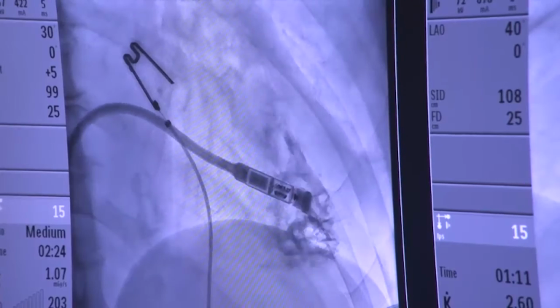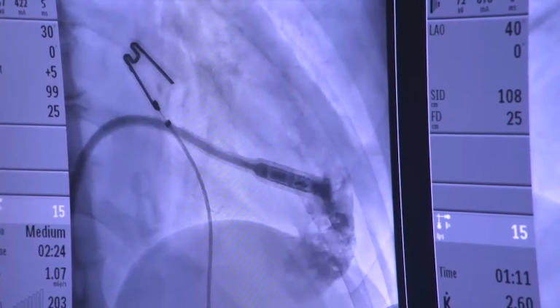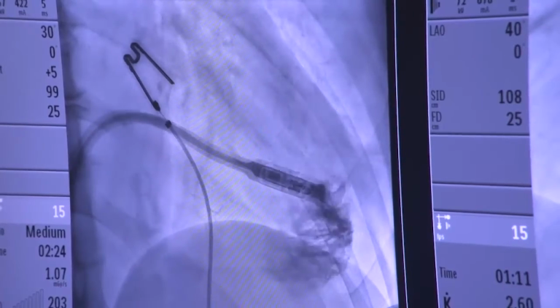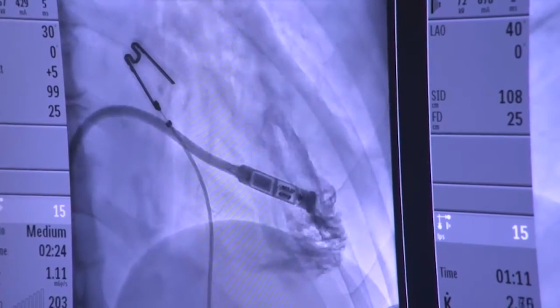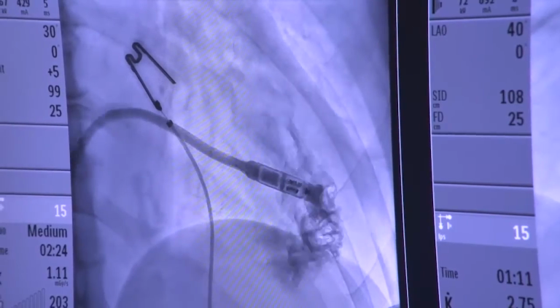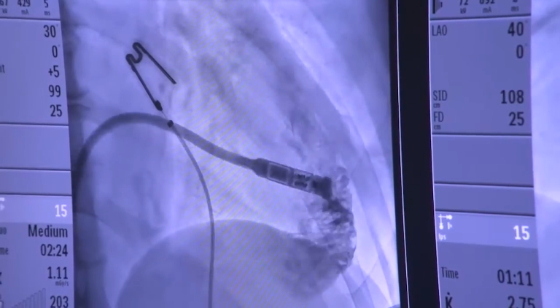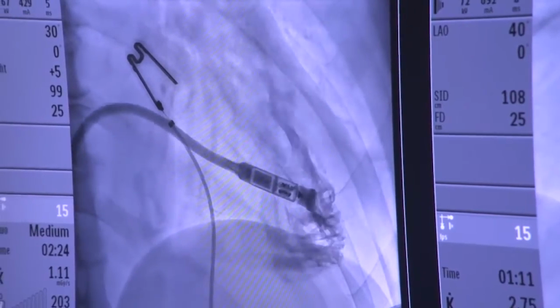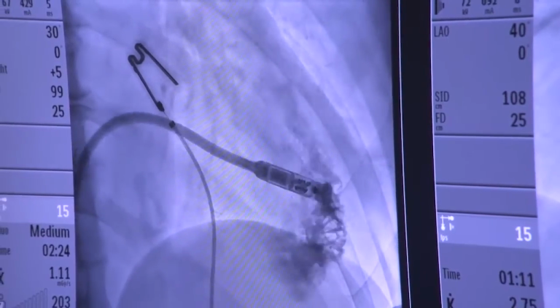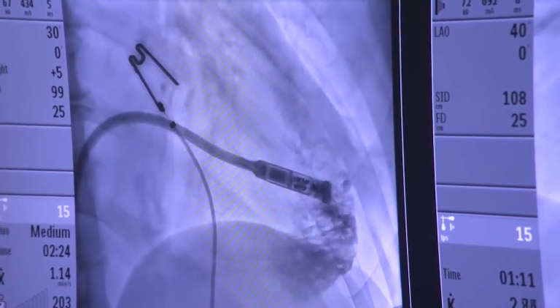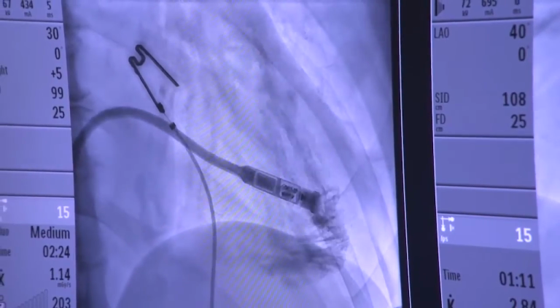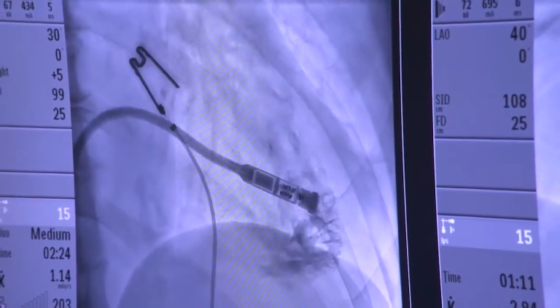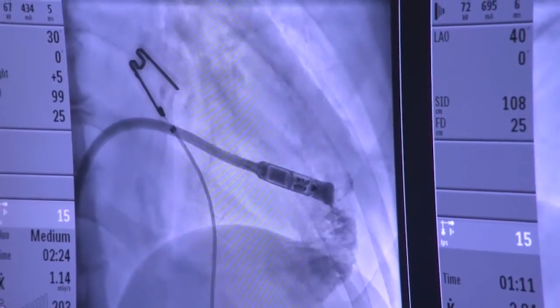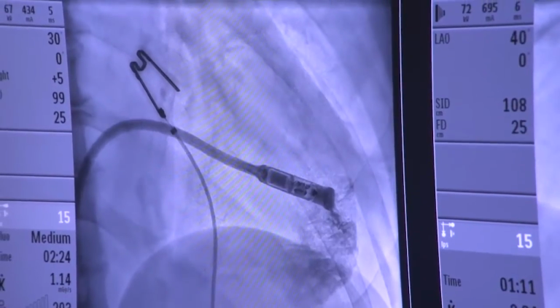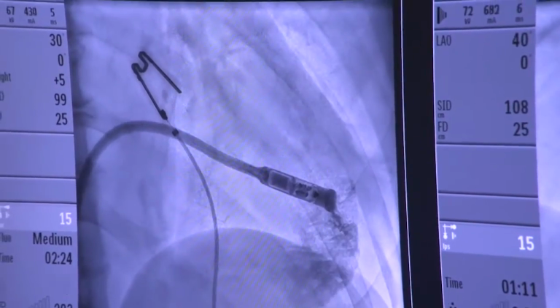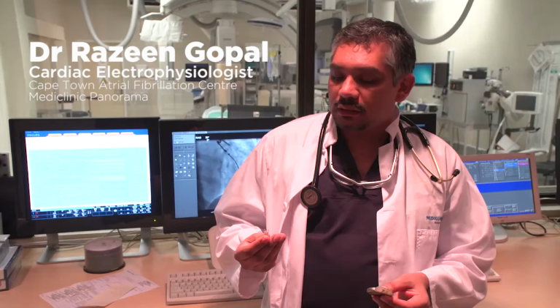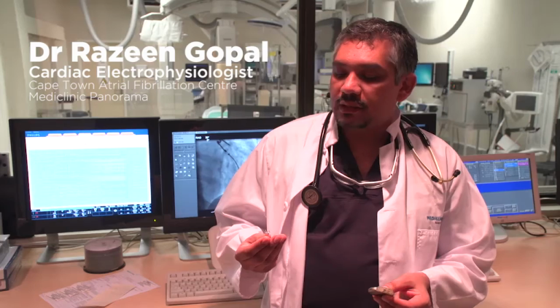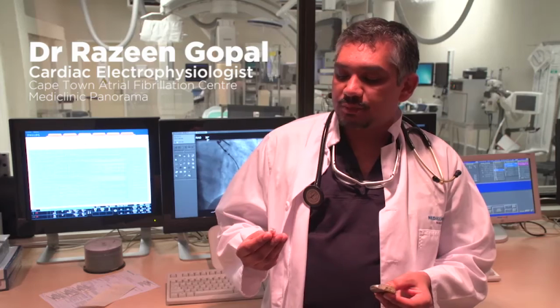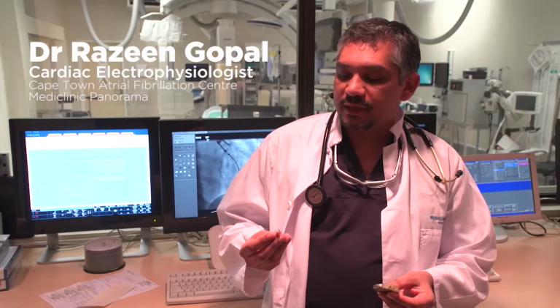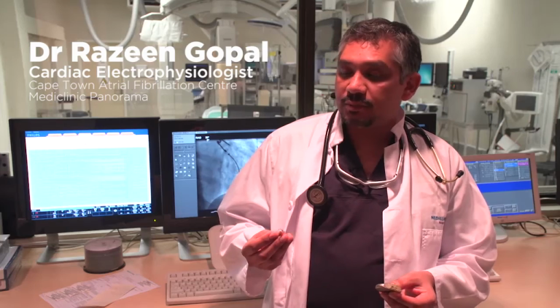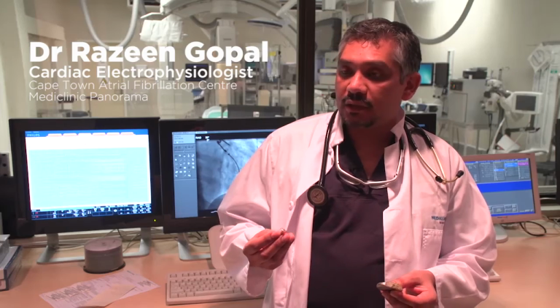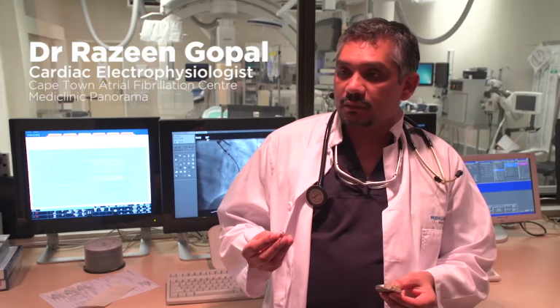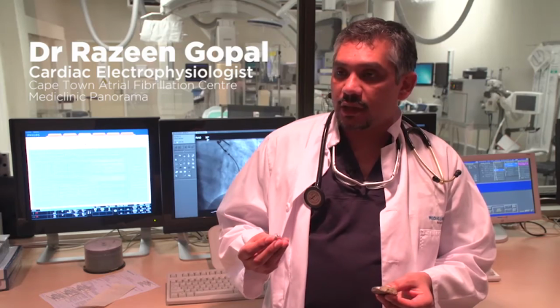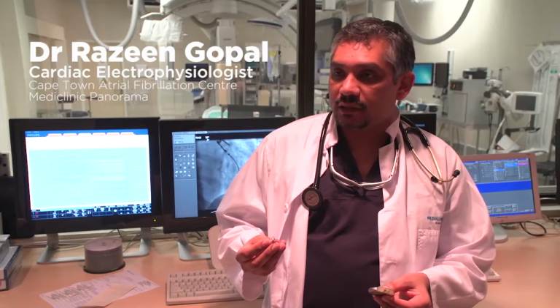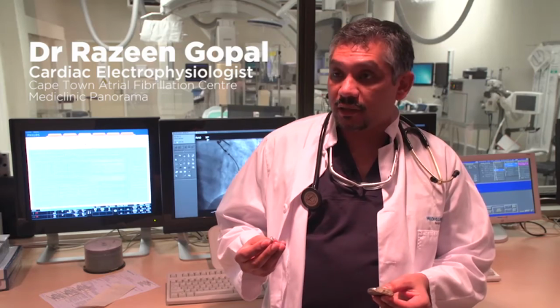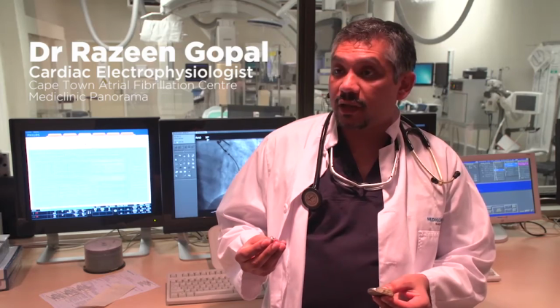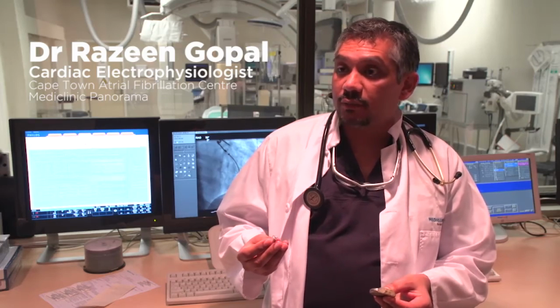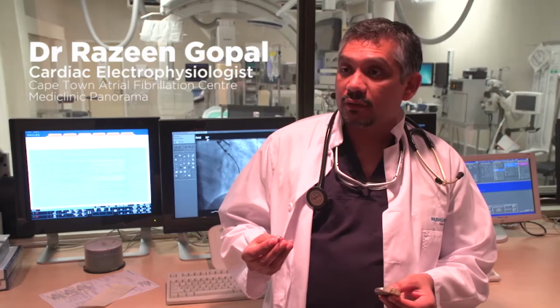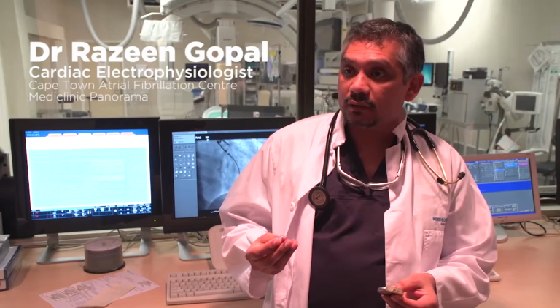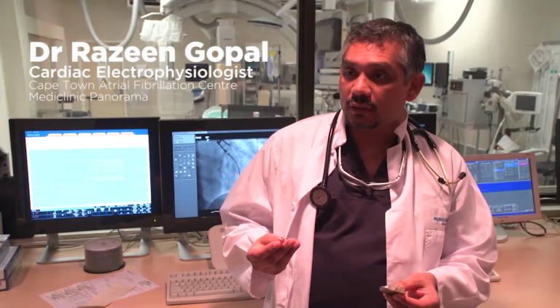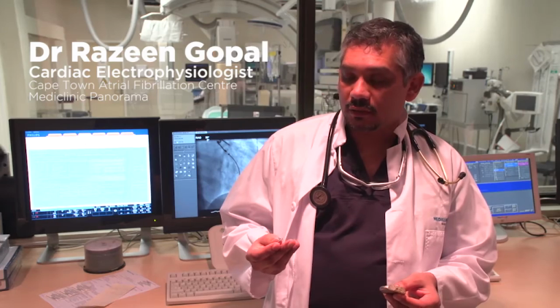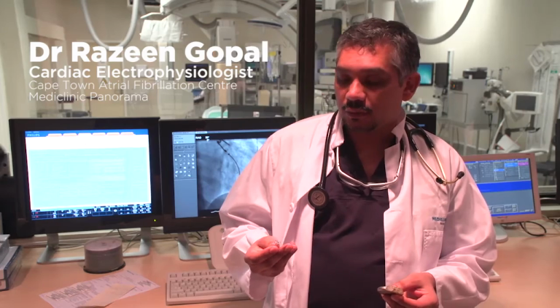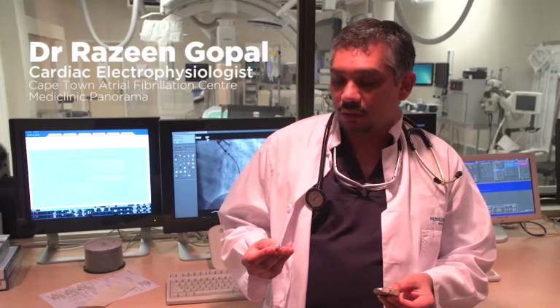It is the only FDA-approved leadless pacemaker currently available in the world.